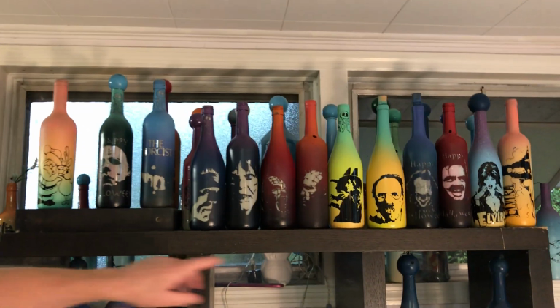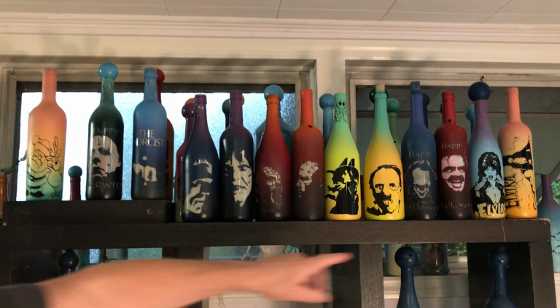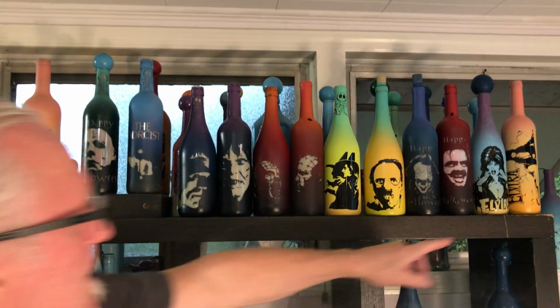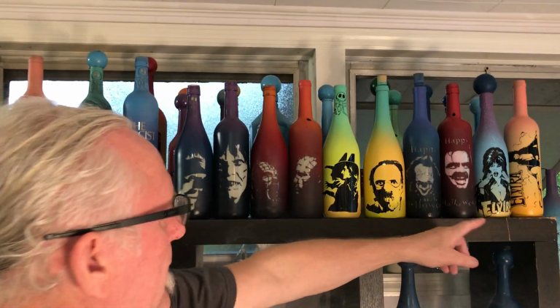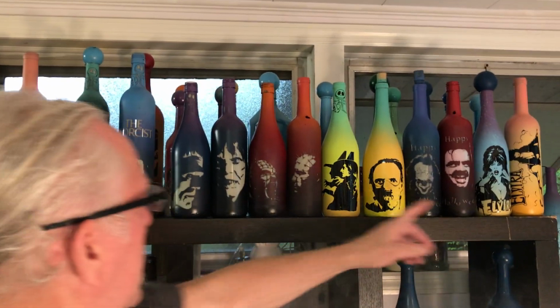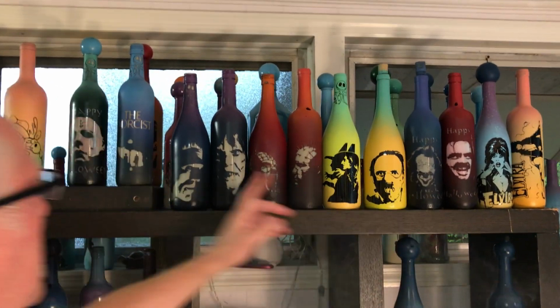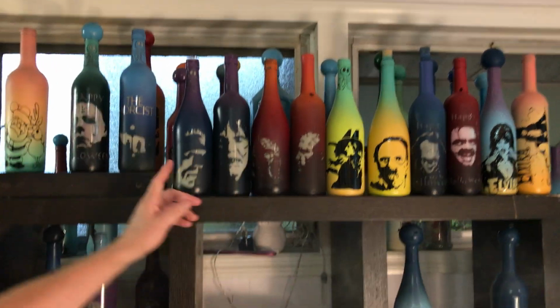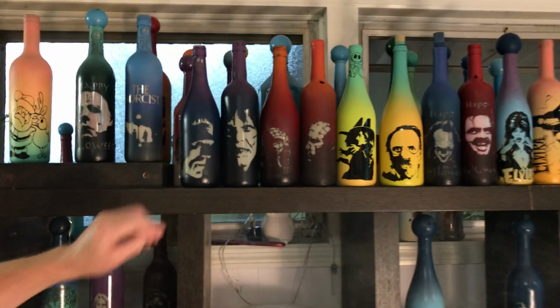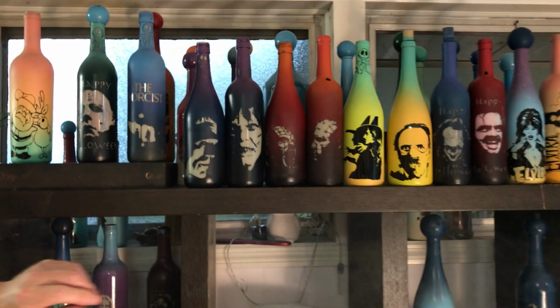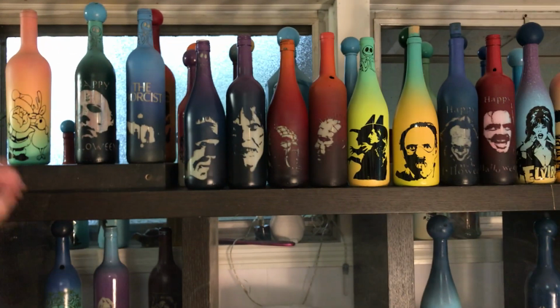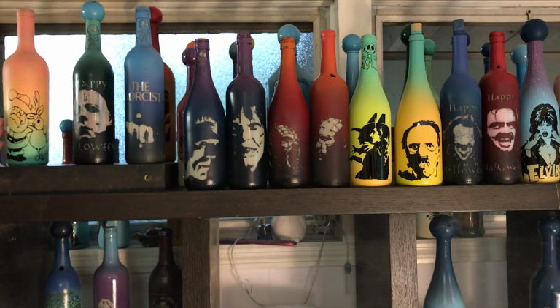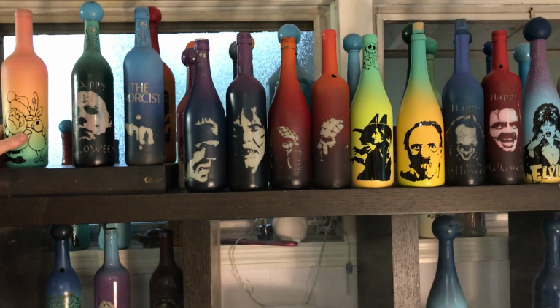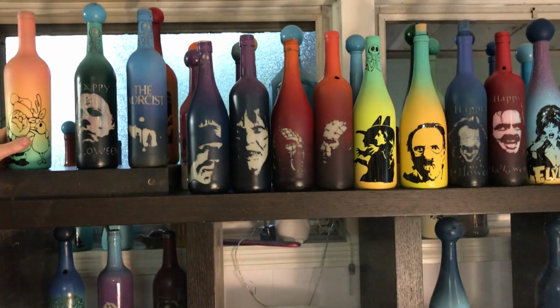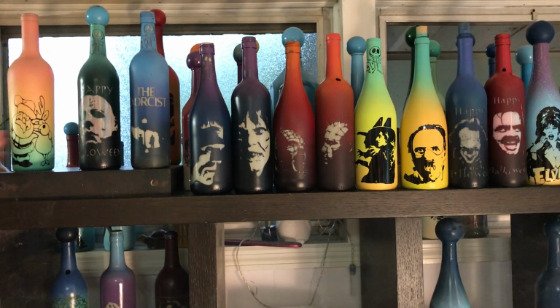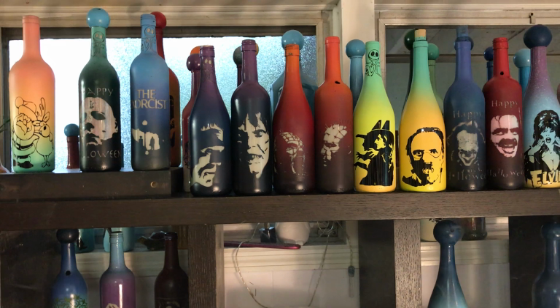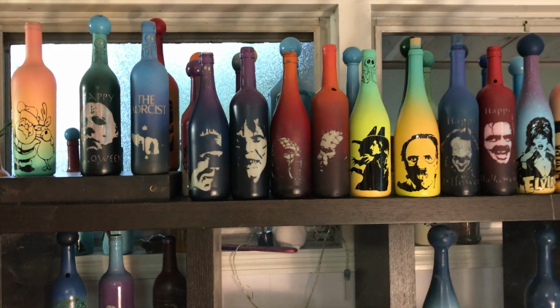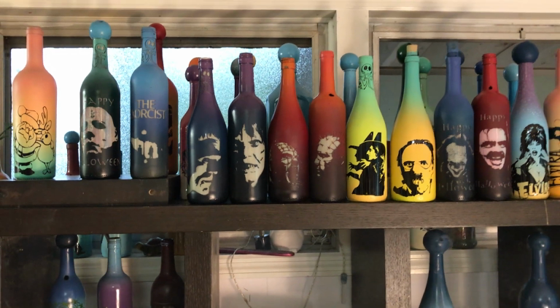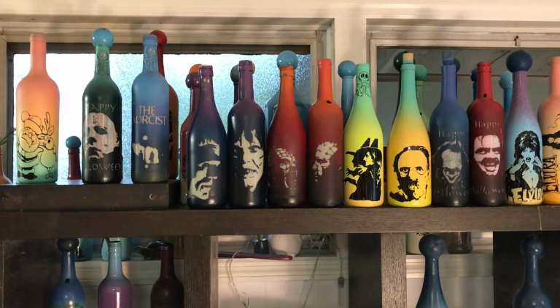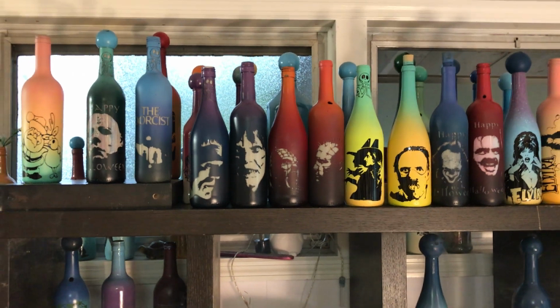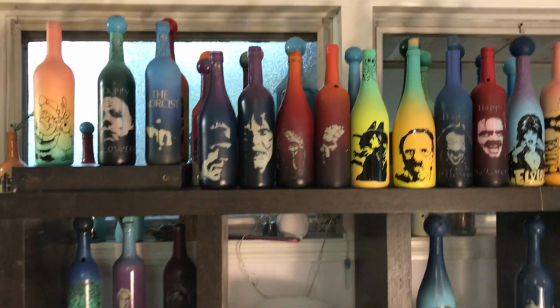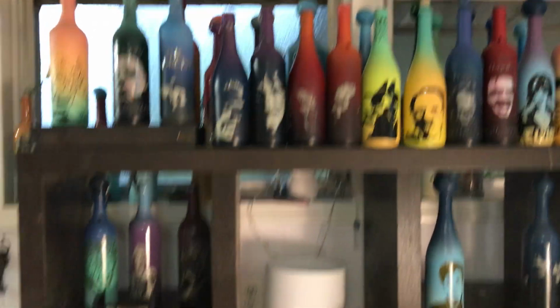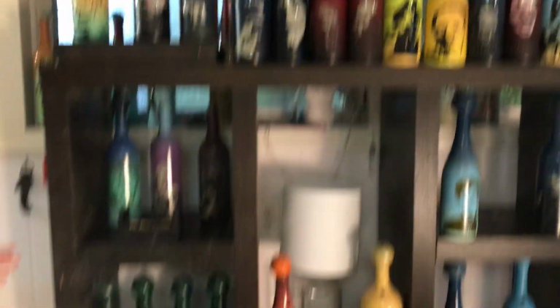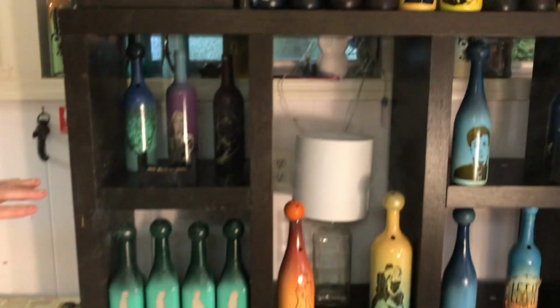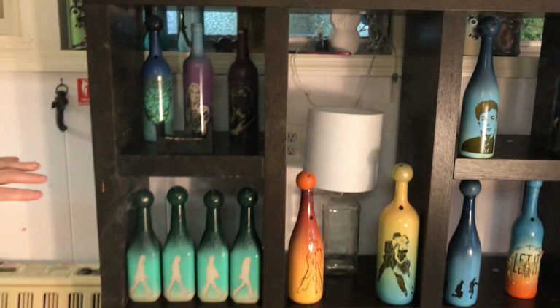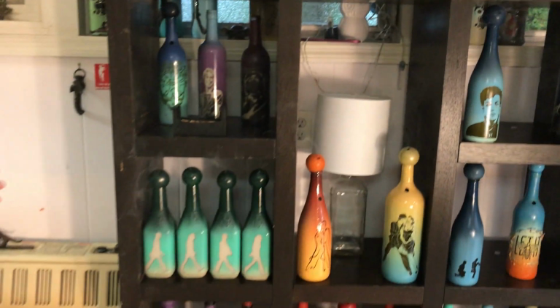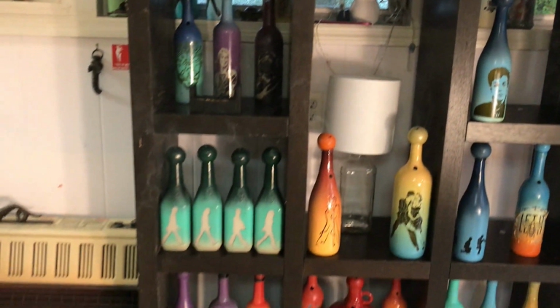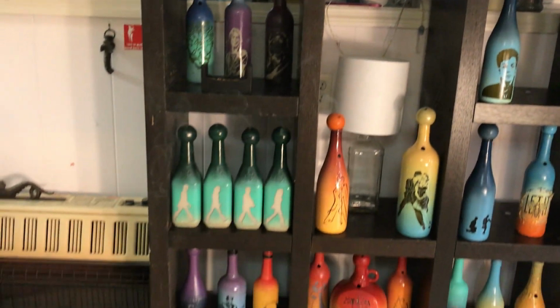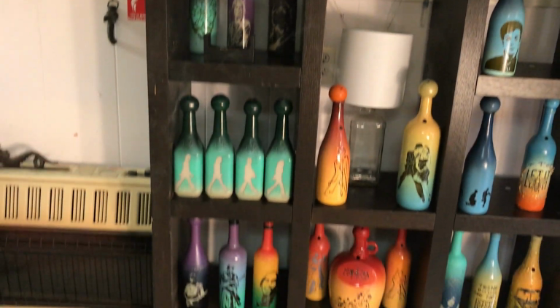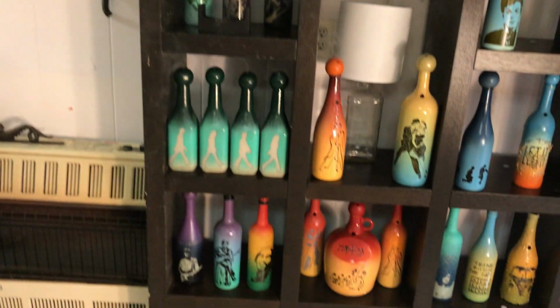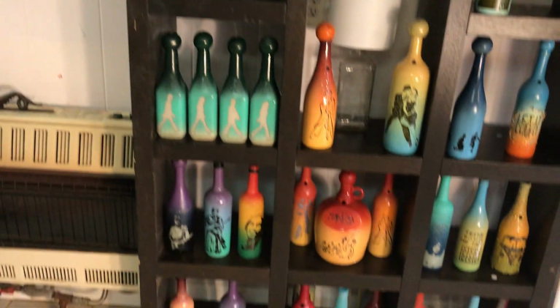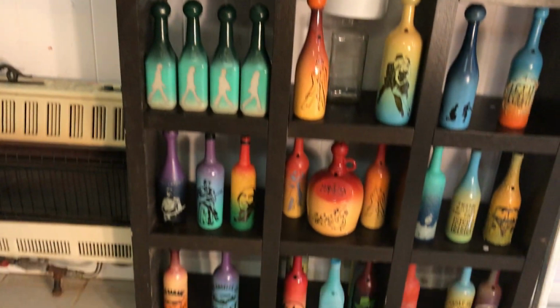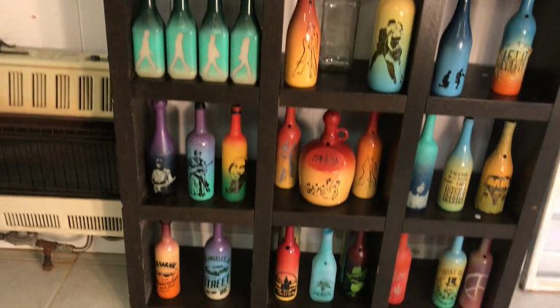And then we will turn them into incense burners like we have here. This is a Halloween selection — we're just starting on Christmas. We have all the rock and roll, the Beatles, the dance.